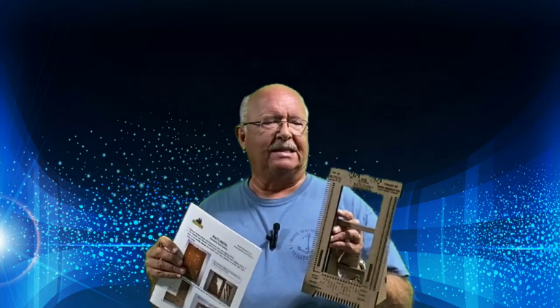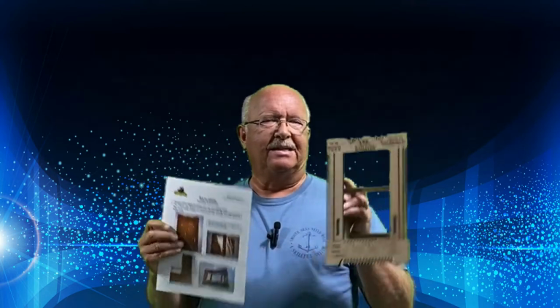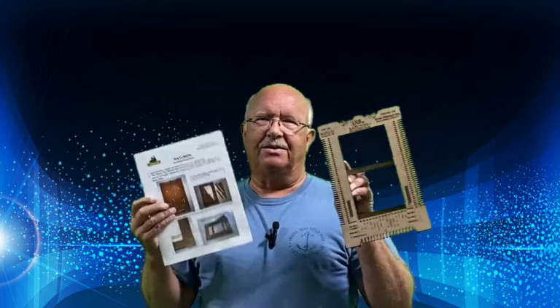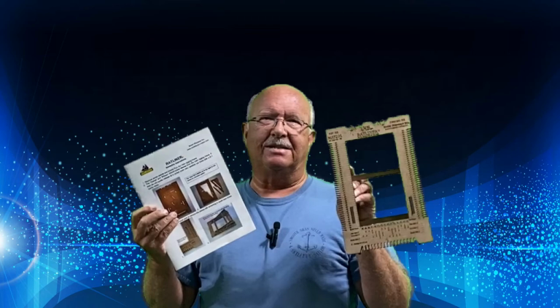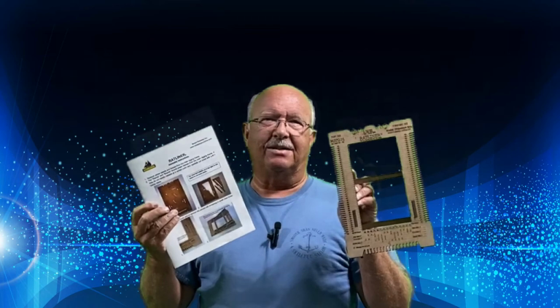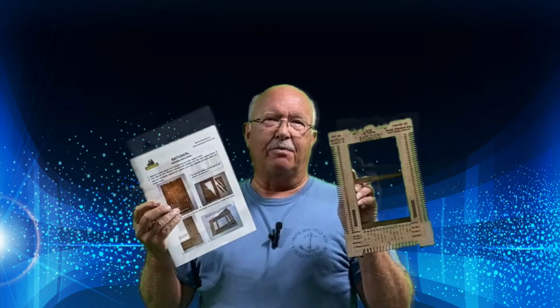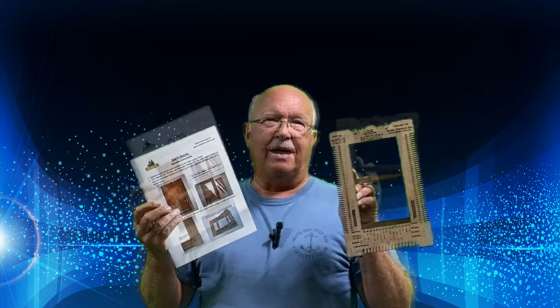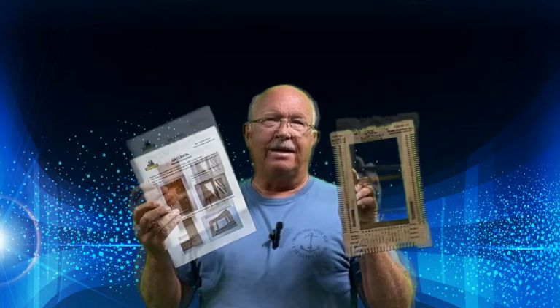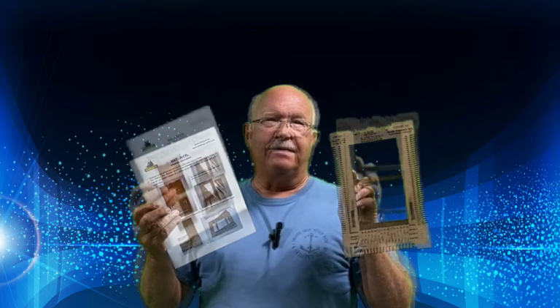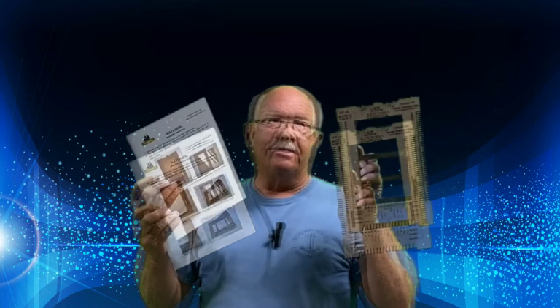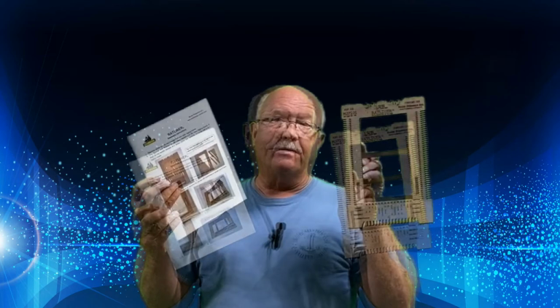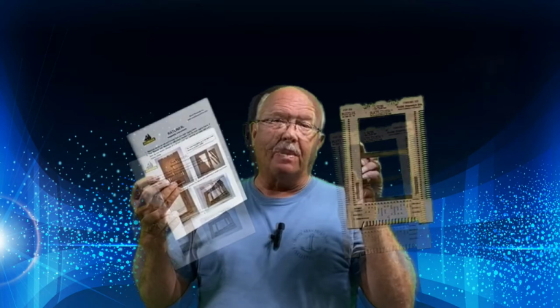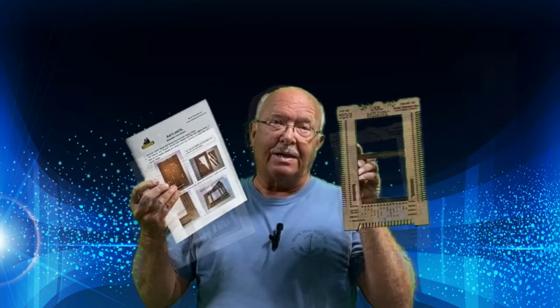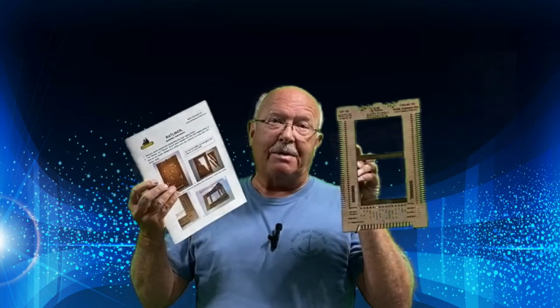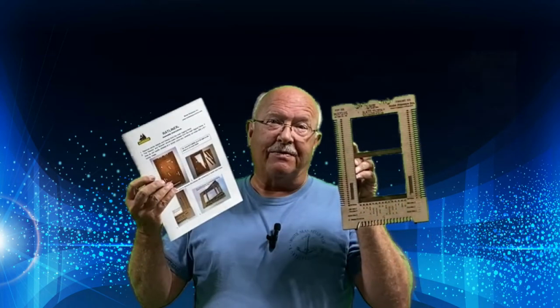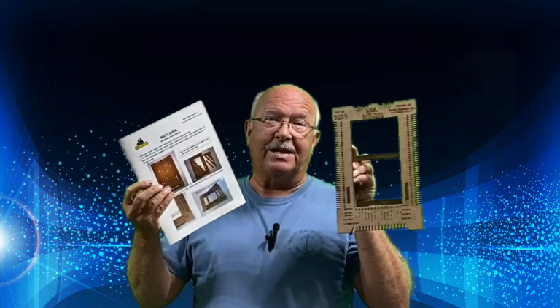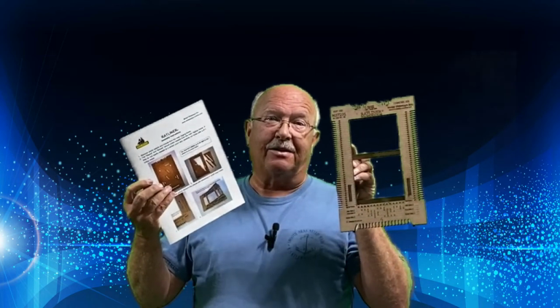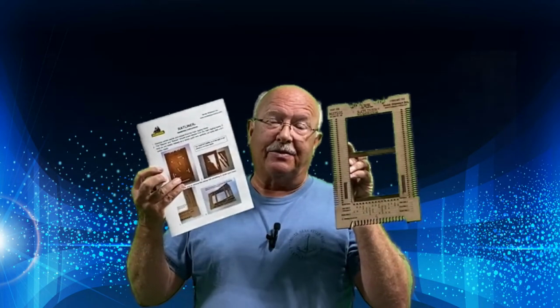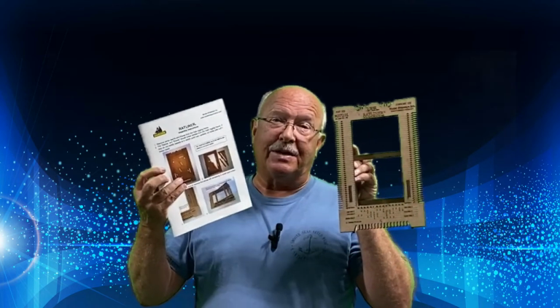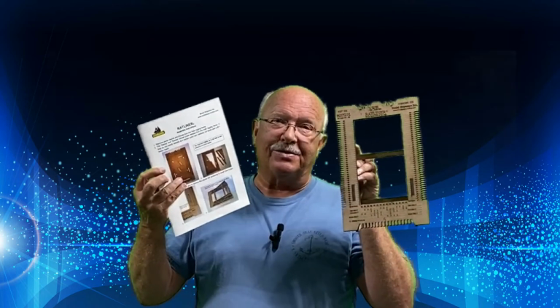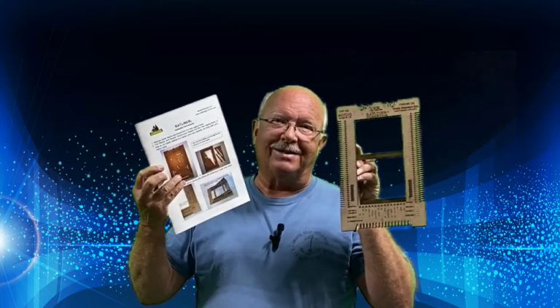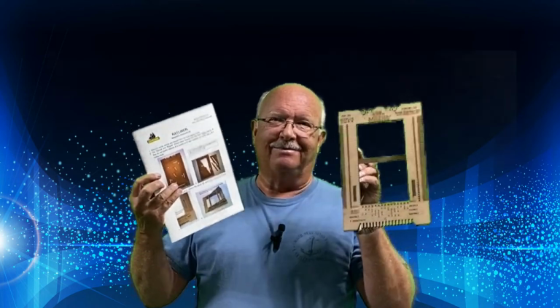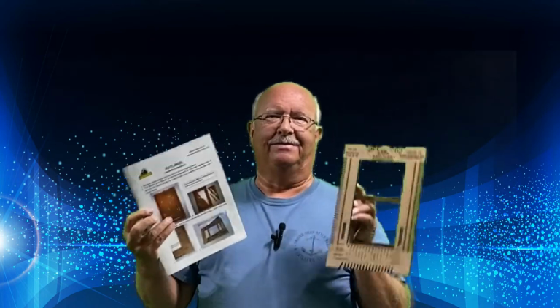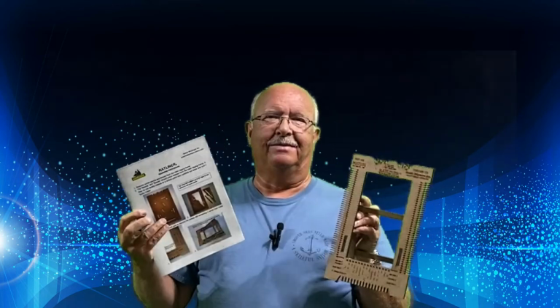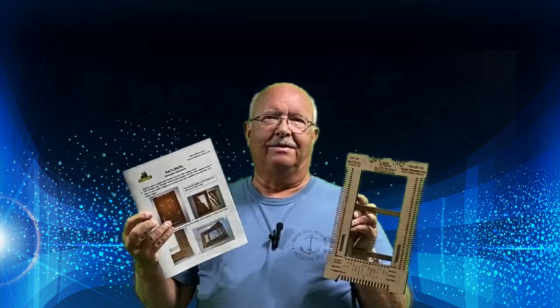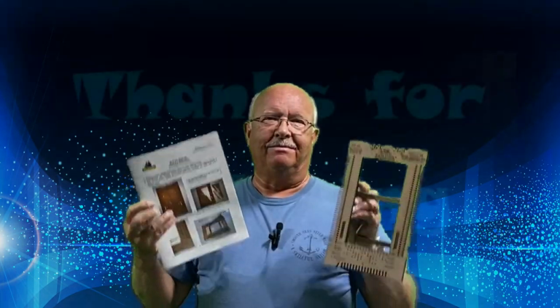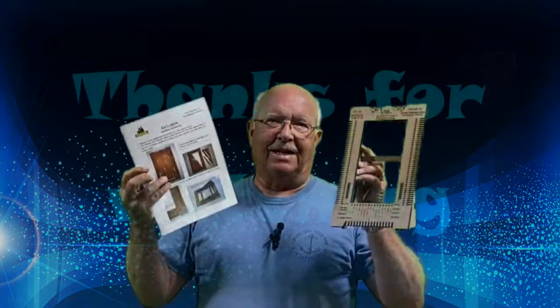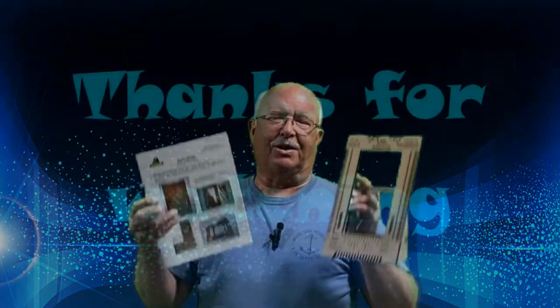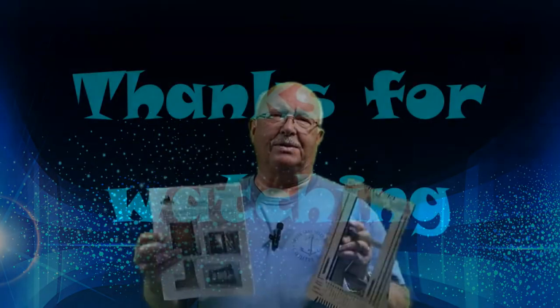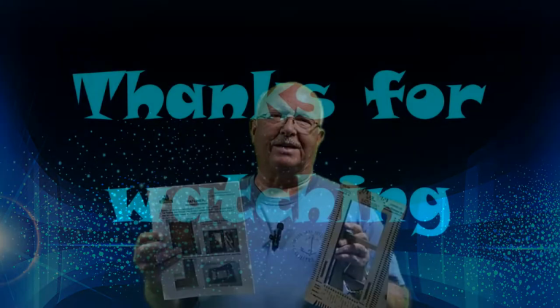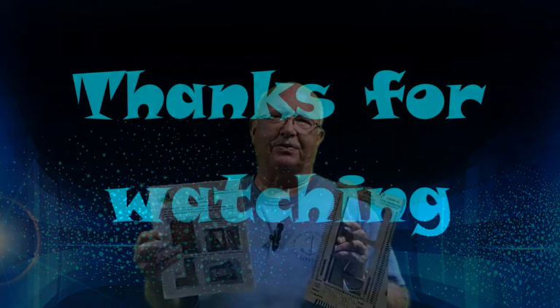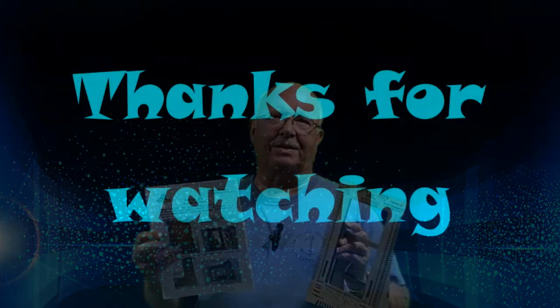So this is a no-buy. Look for it on eBay for sale if you're interested. As always, thanks for watching.